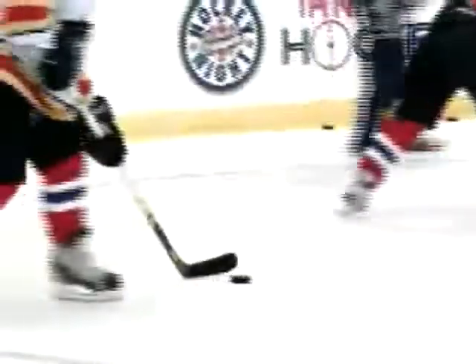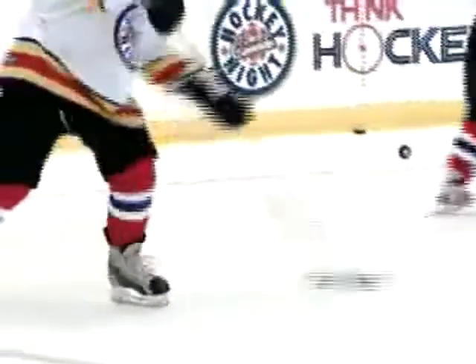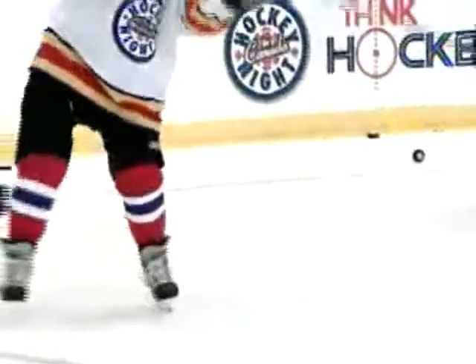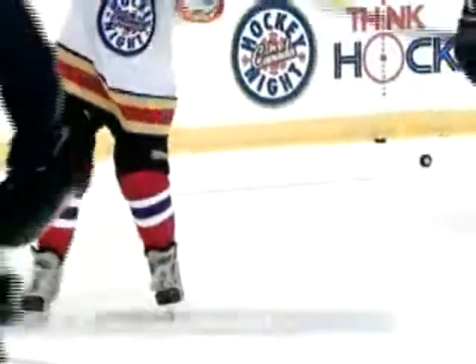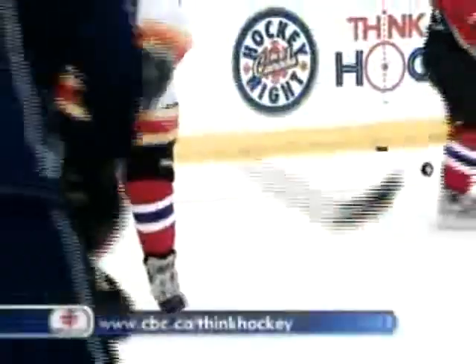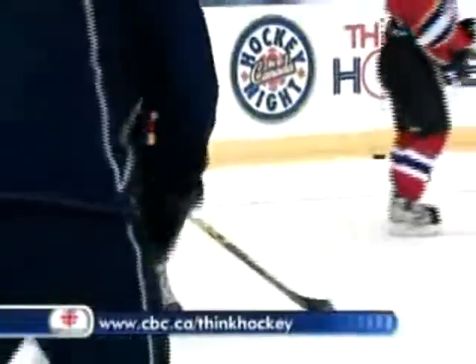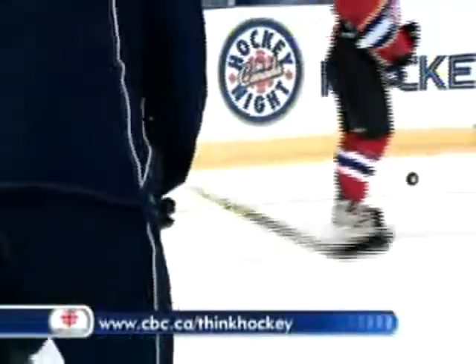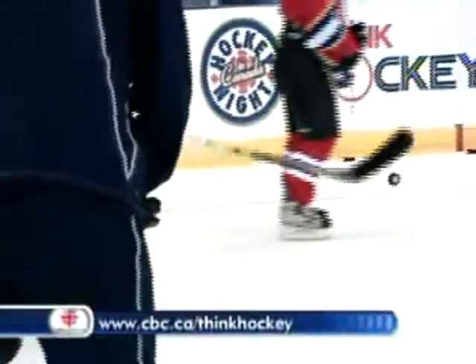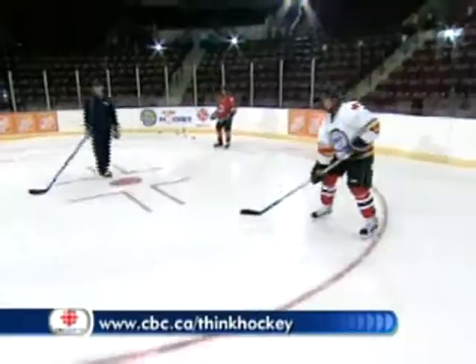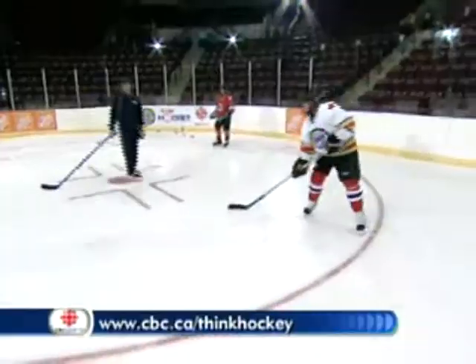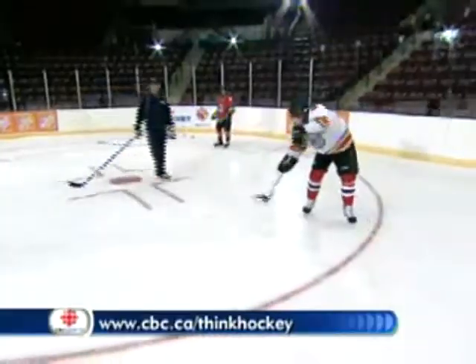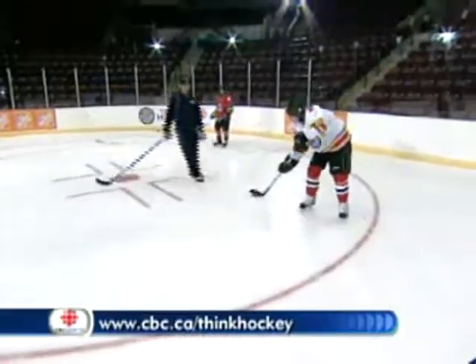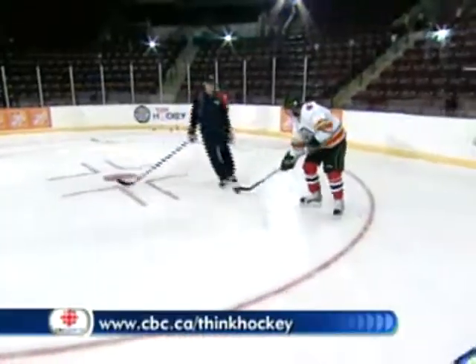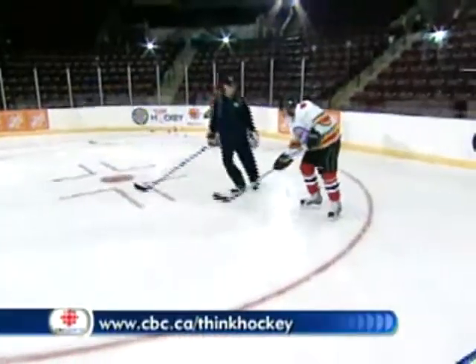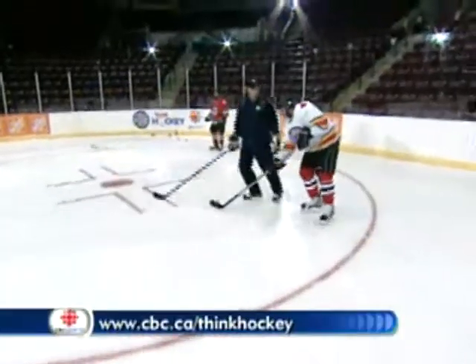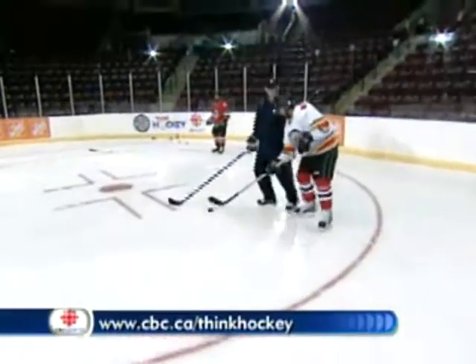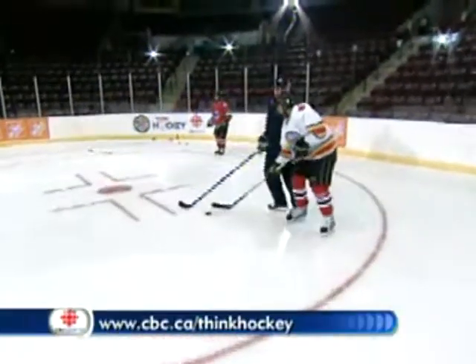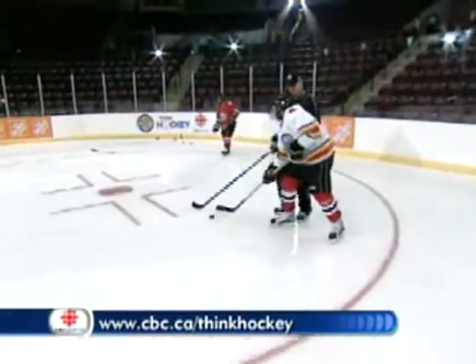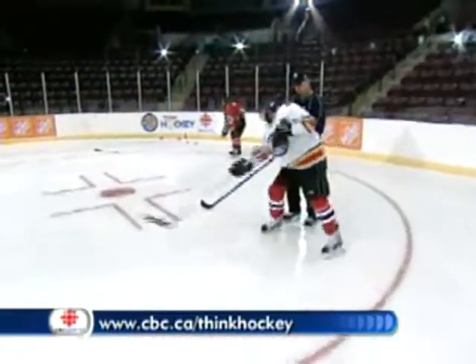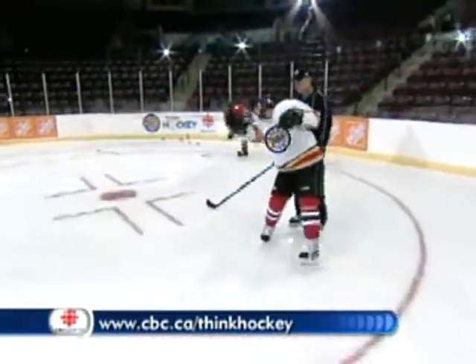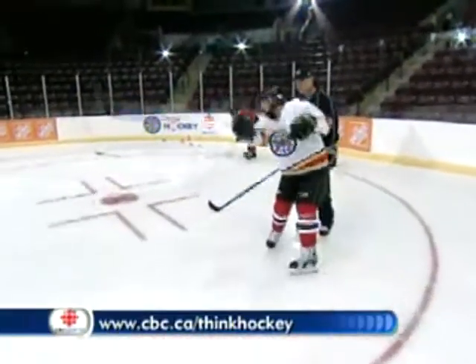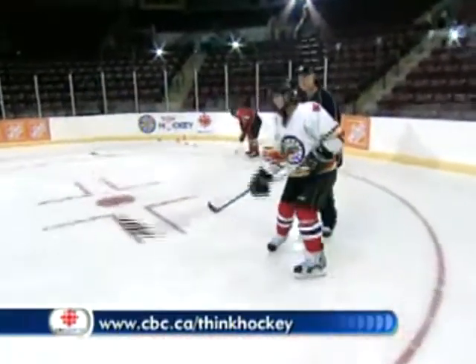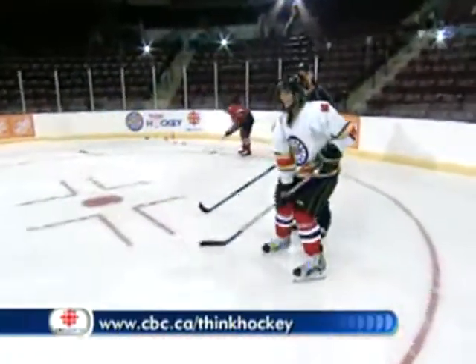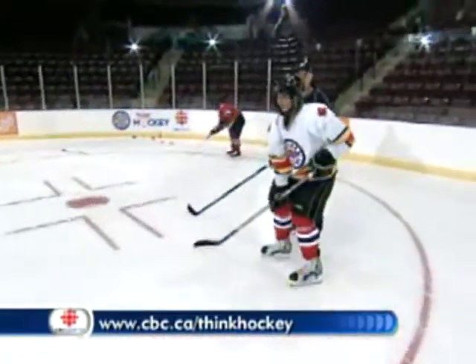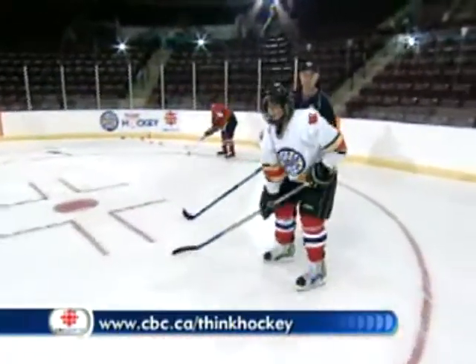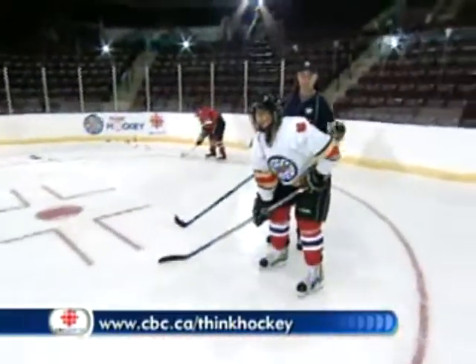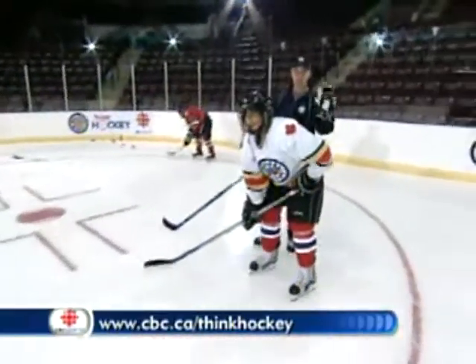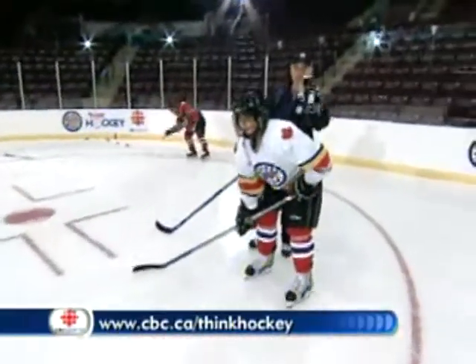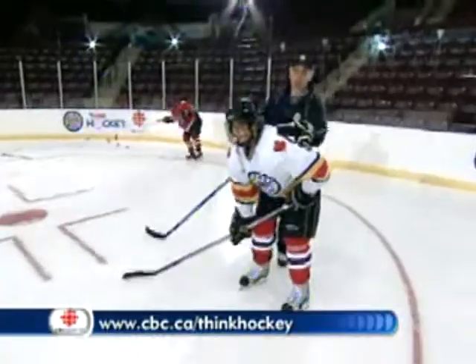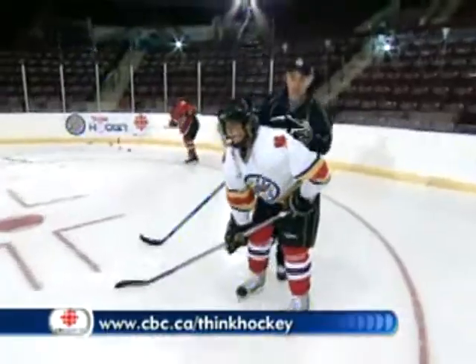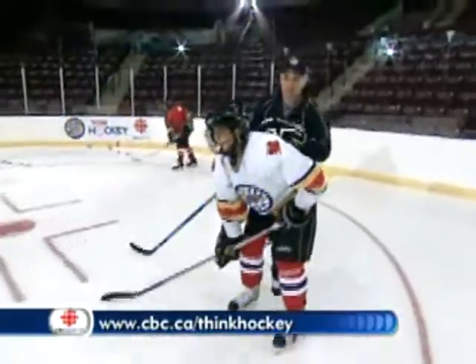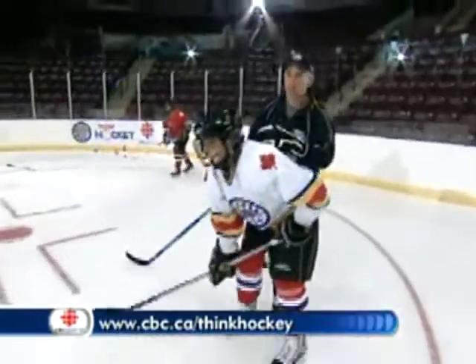Nice work everybody. It's not easy making a heel of yourself. CBC.ca slash thinkhockey for more.